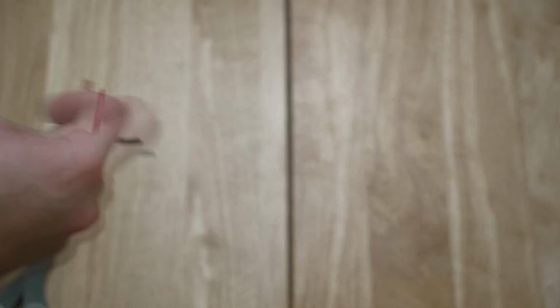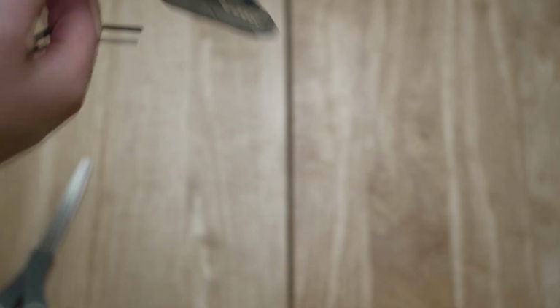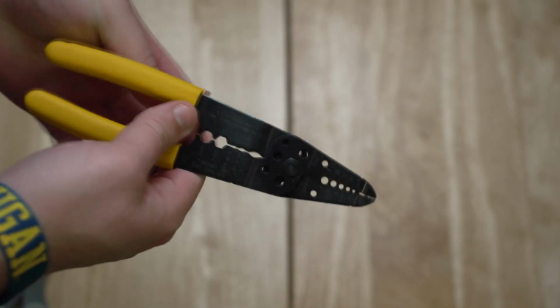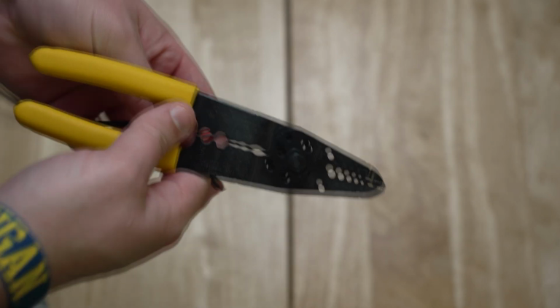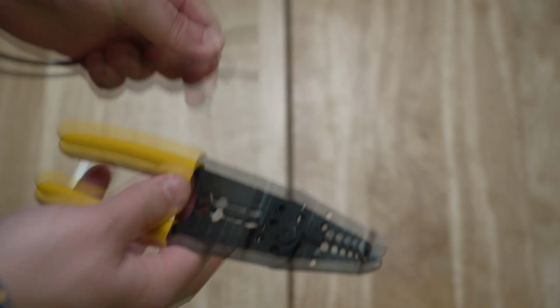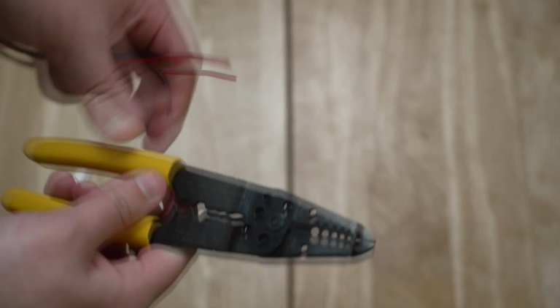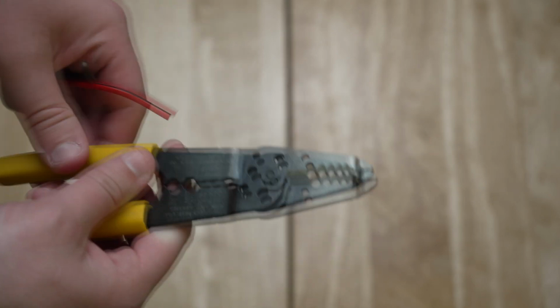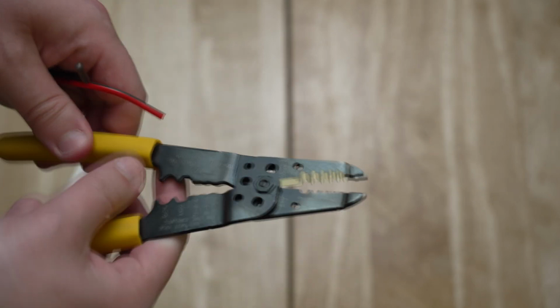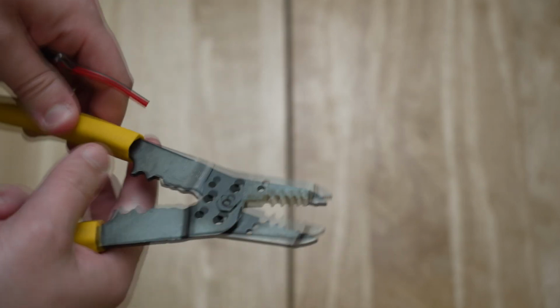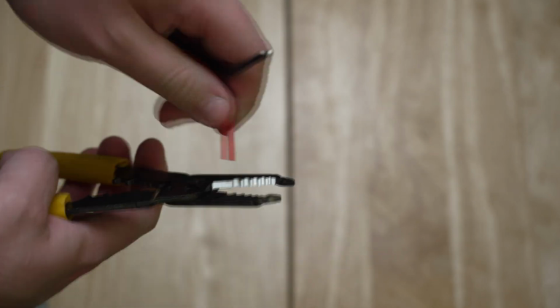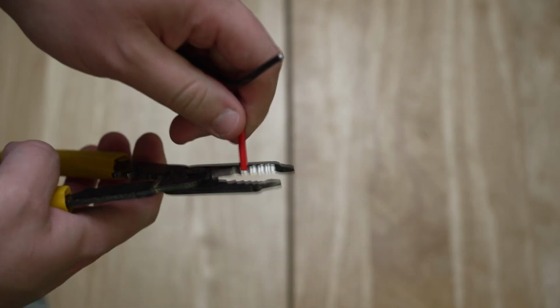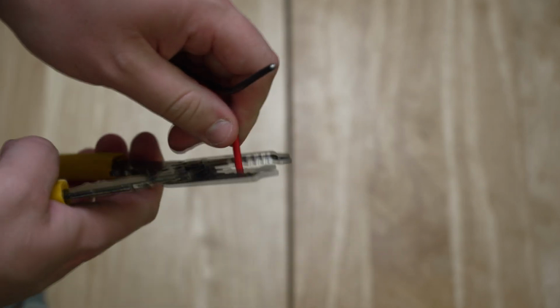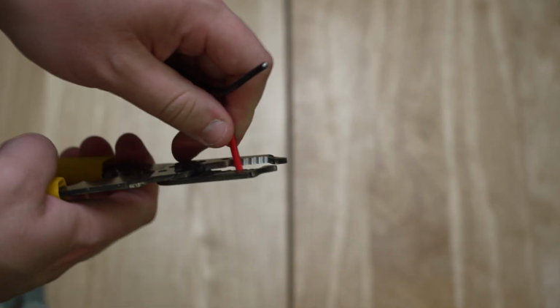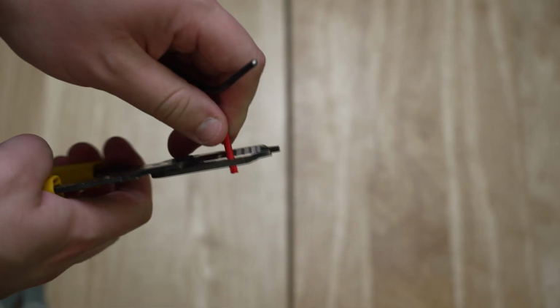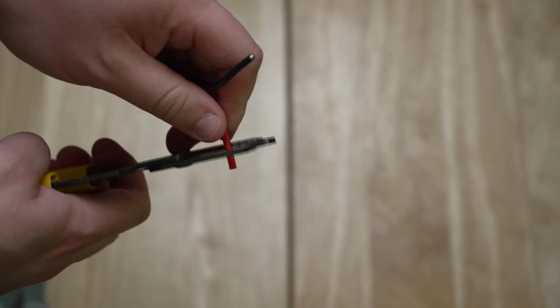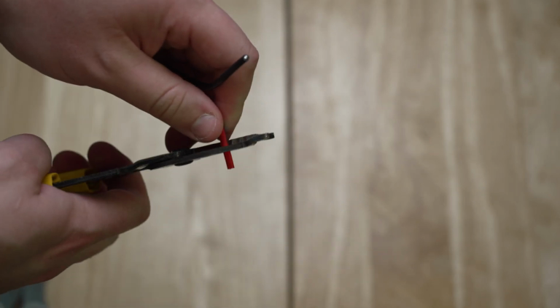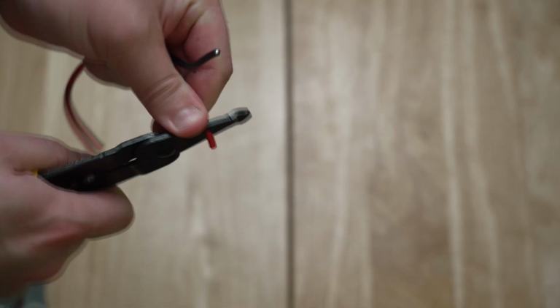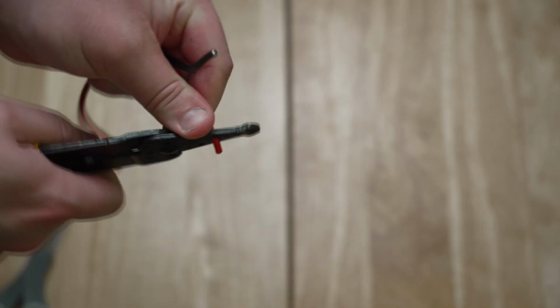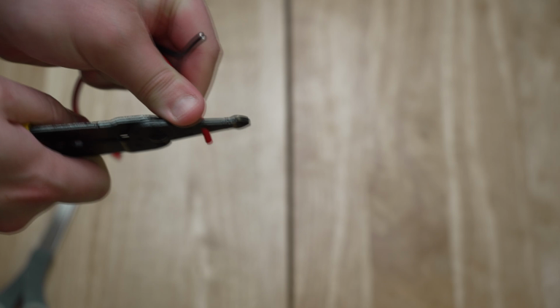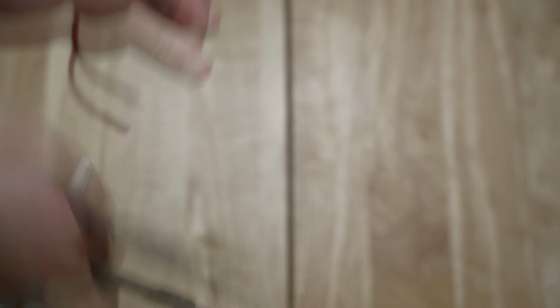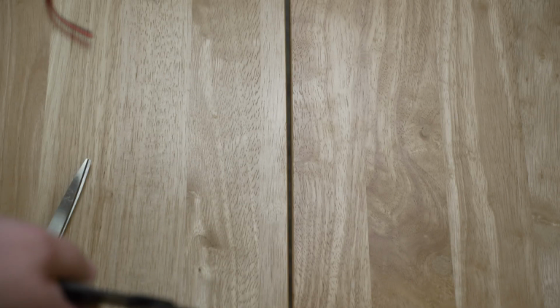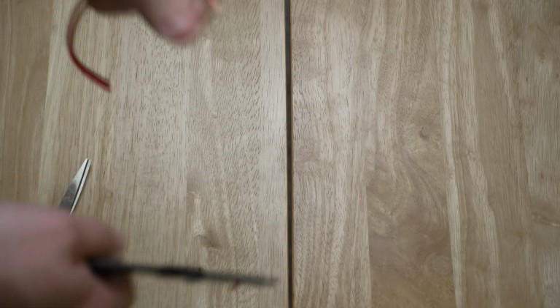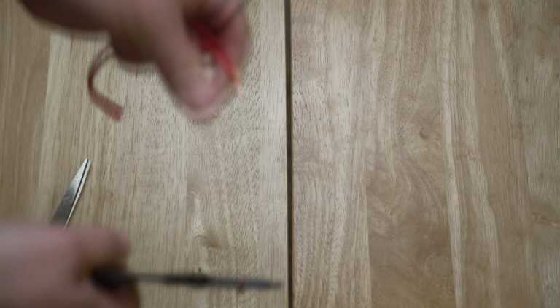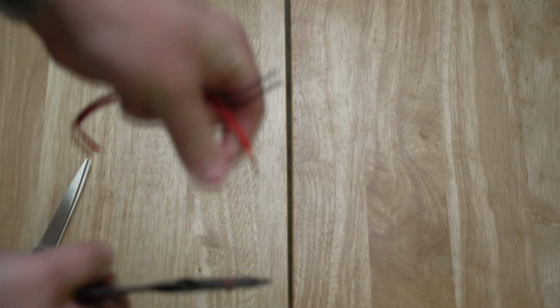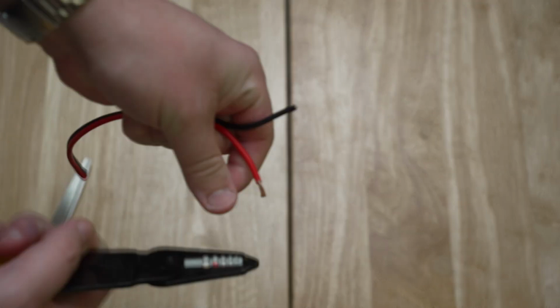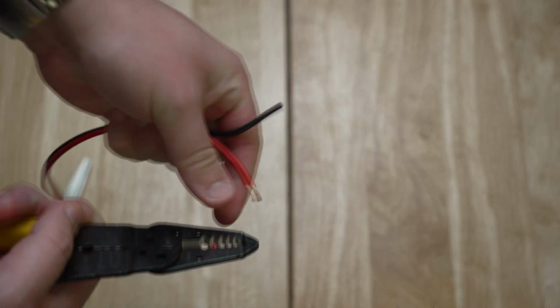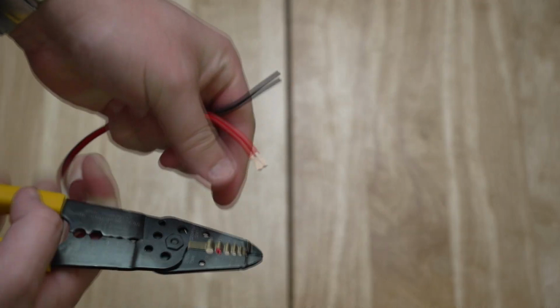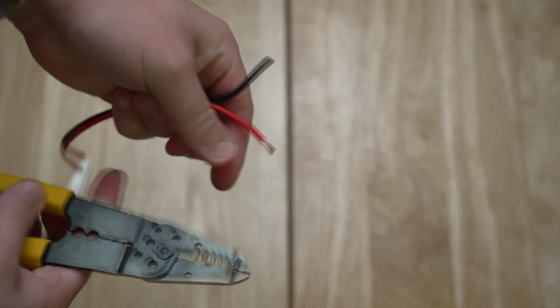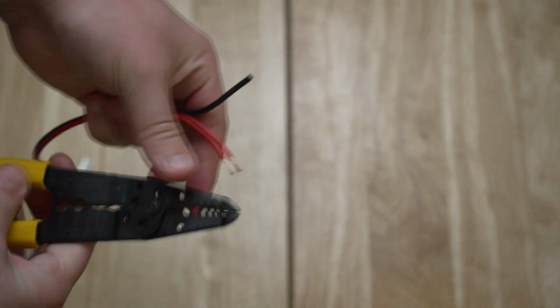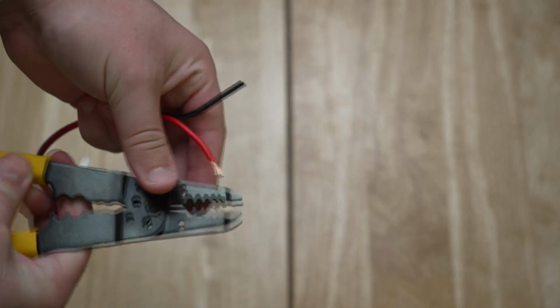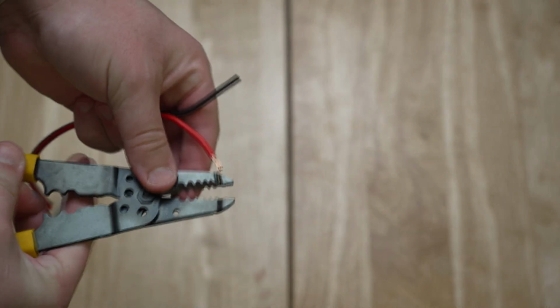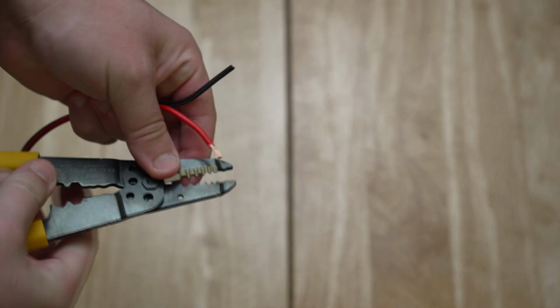Now, you'll take your wire strippers, connect to here, pull, and you've freed up the speaker wire. Do the same thing on the black side.